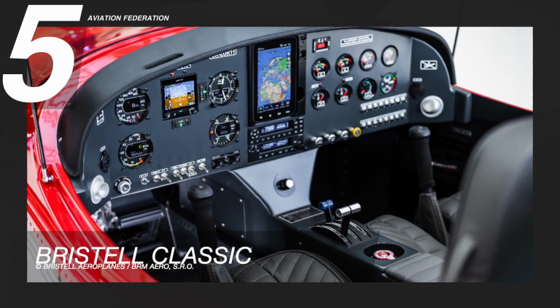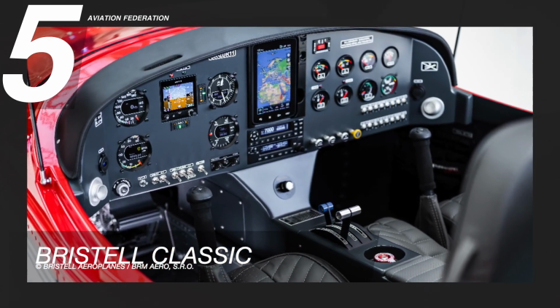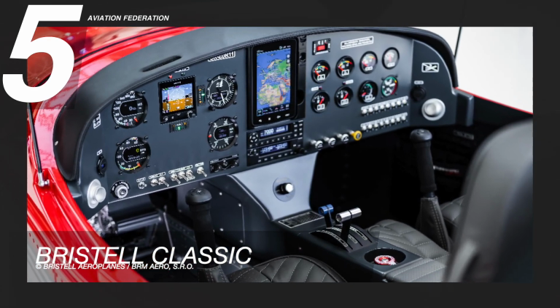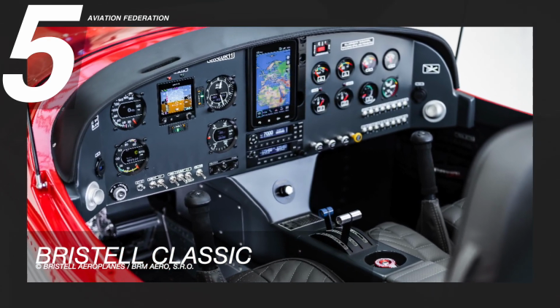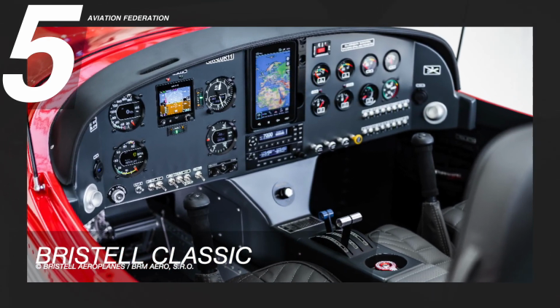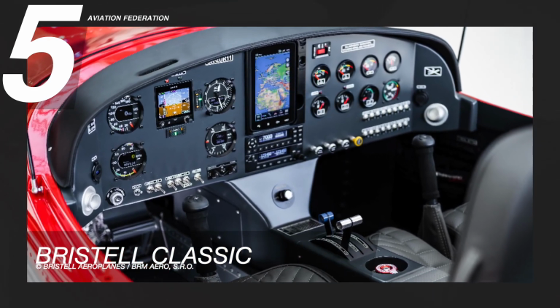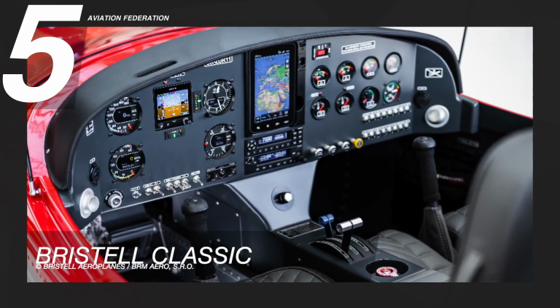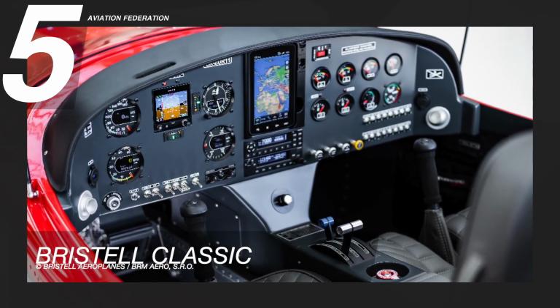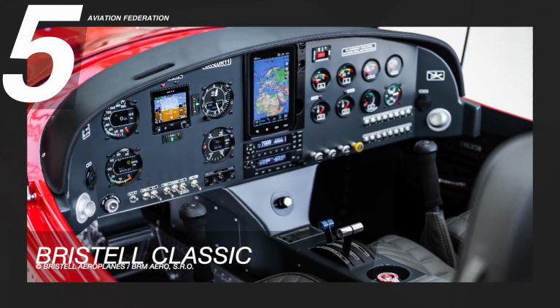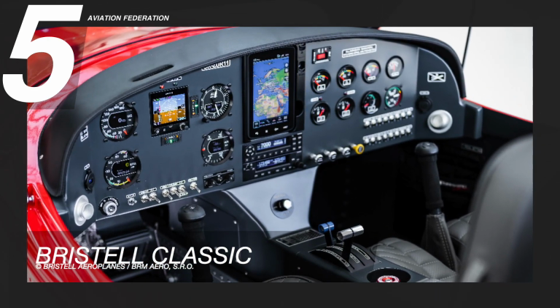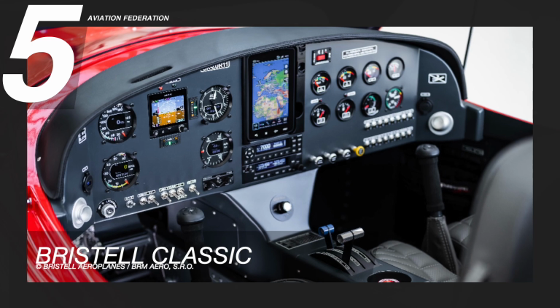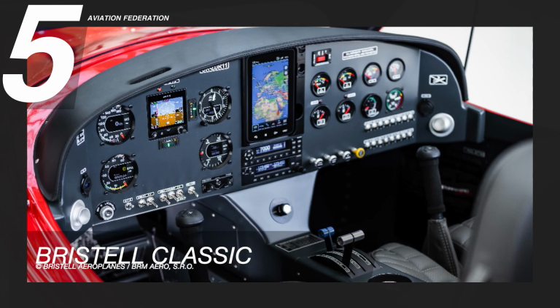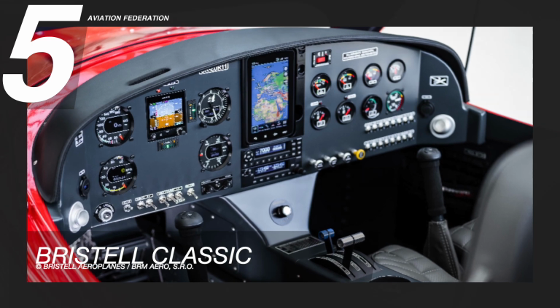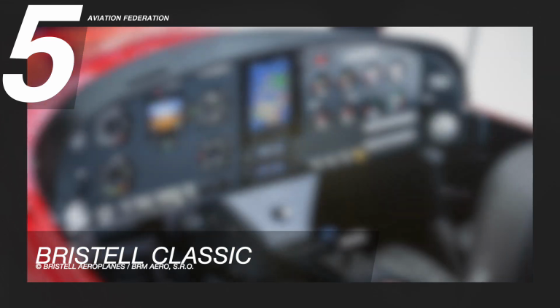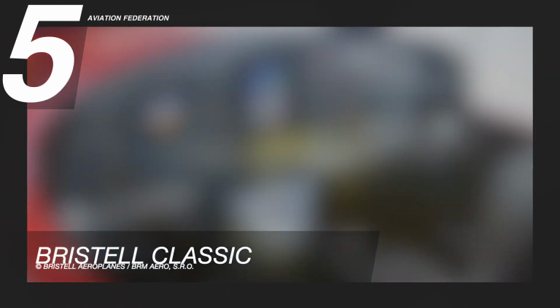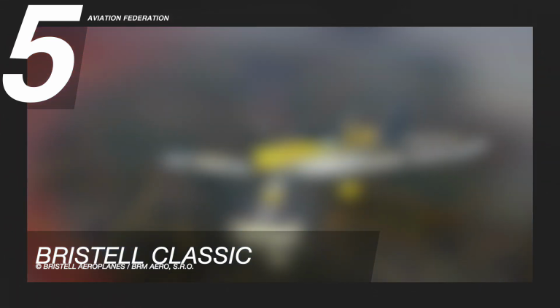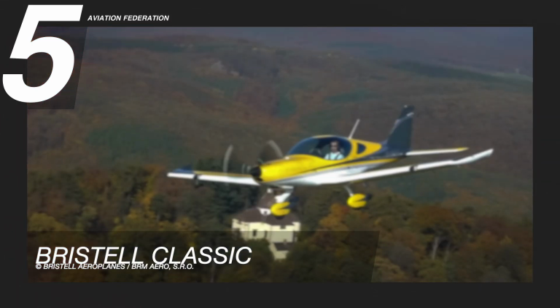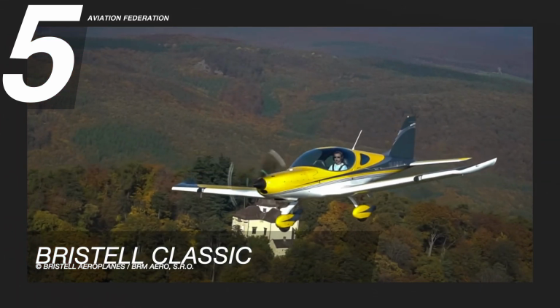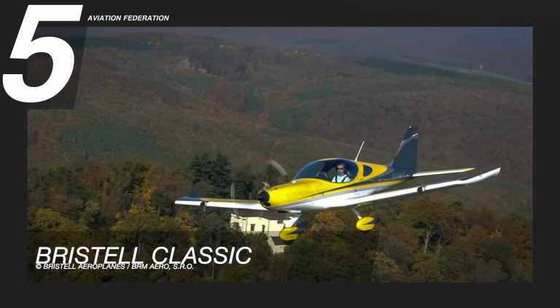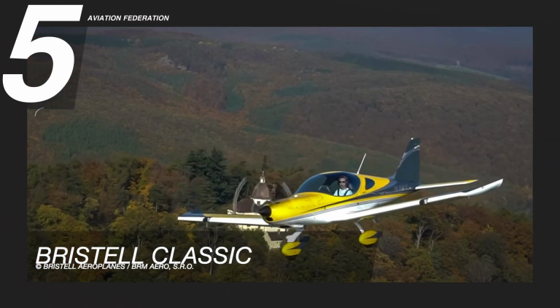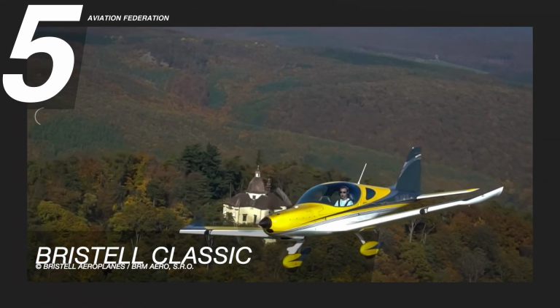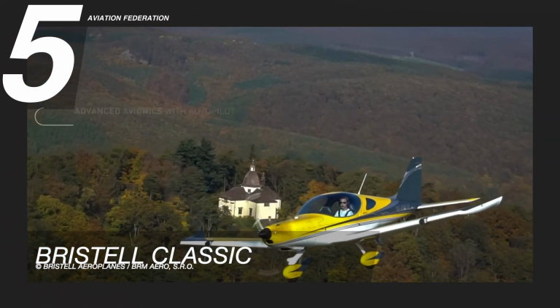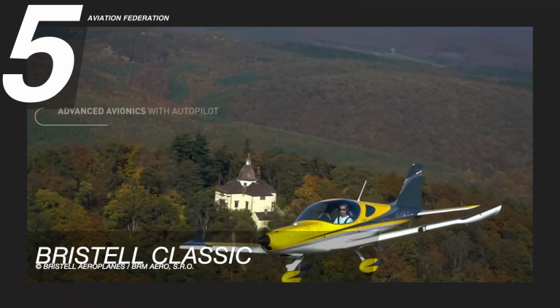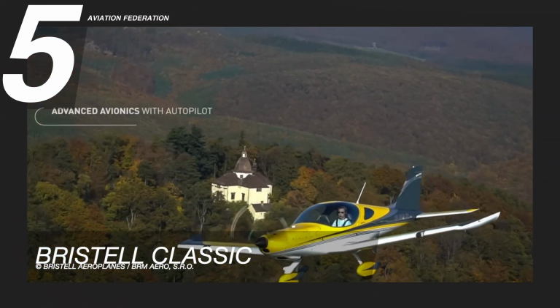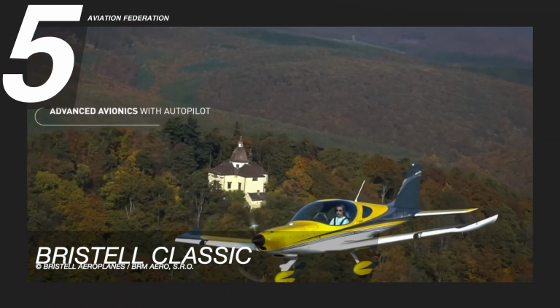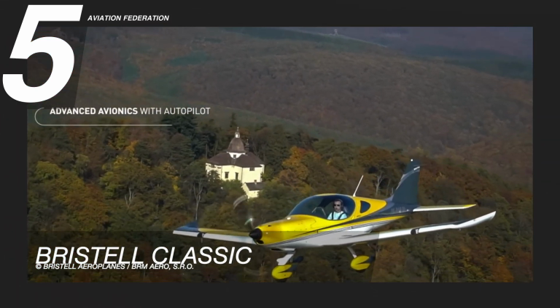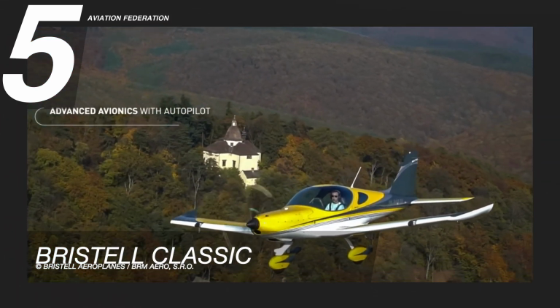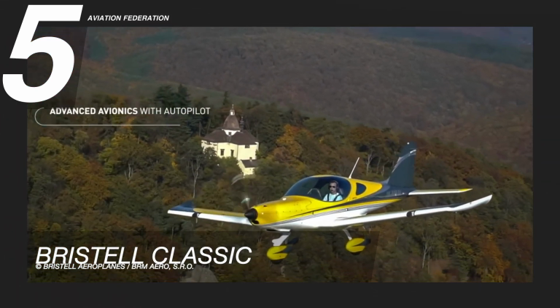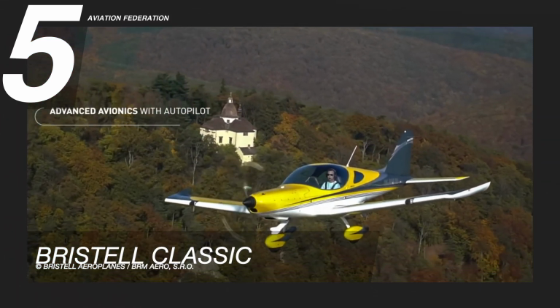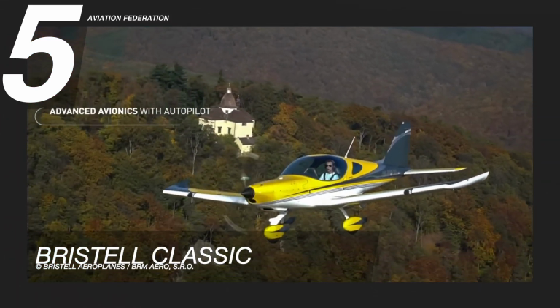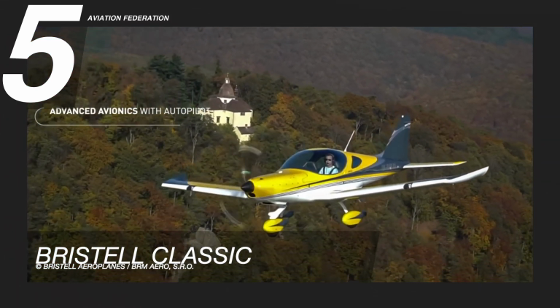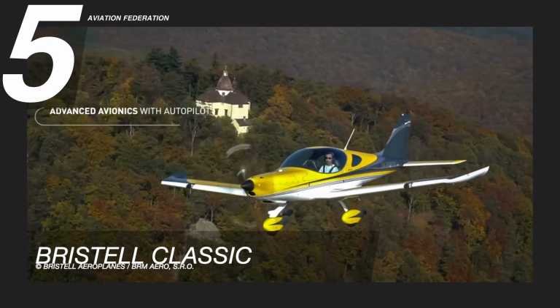The Bristell Classic LSA has a starting price of $111,085 US dollars.